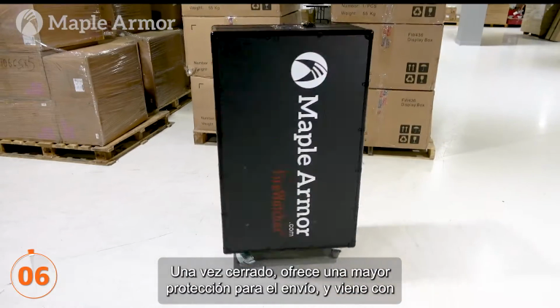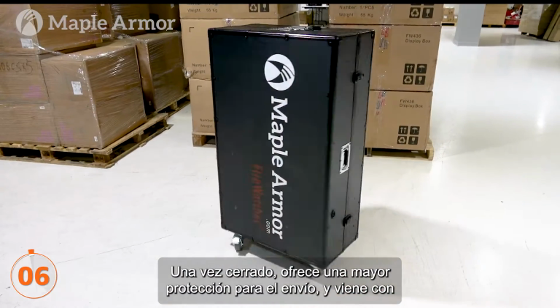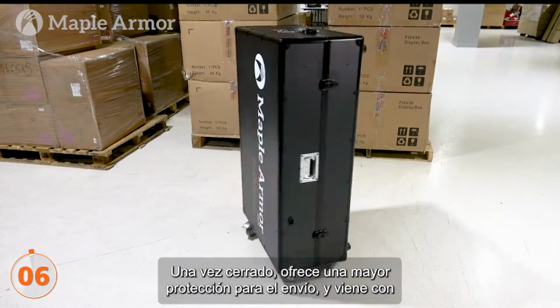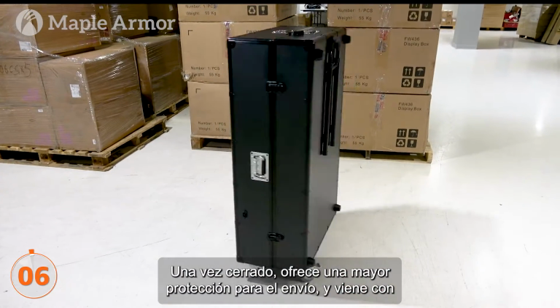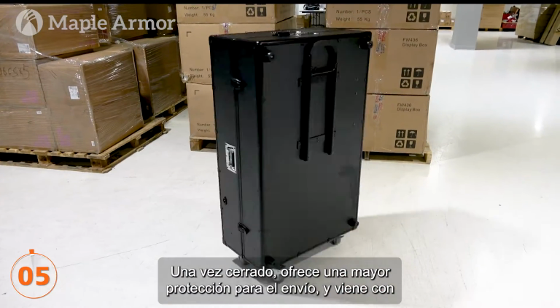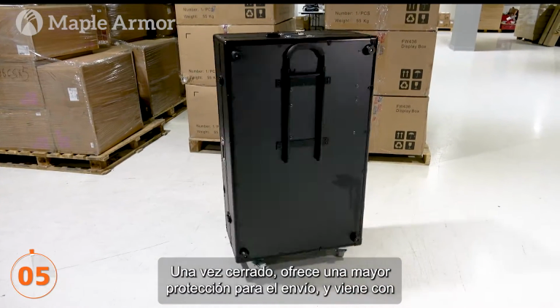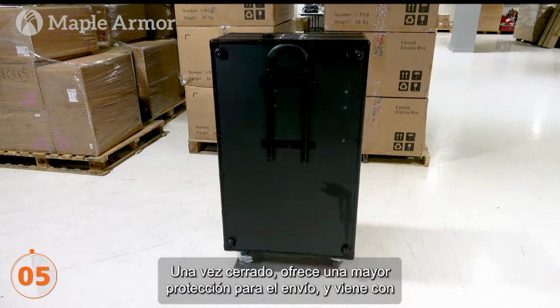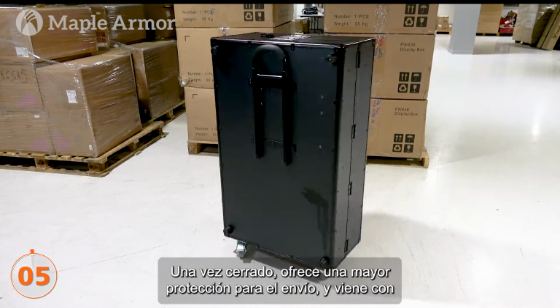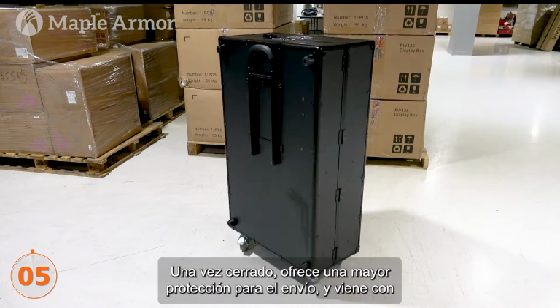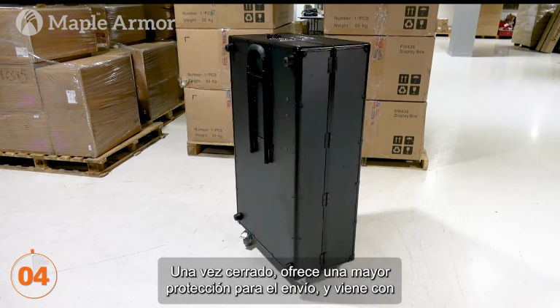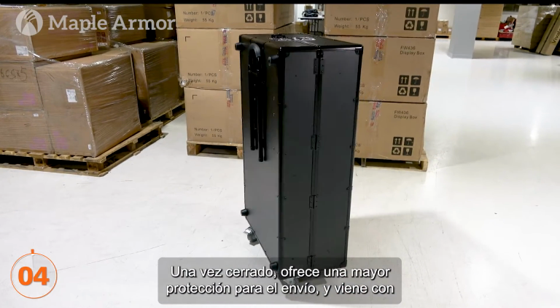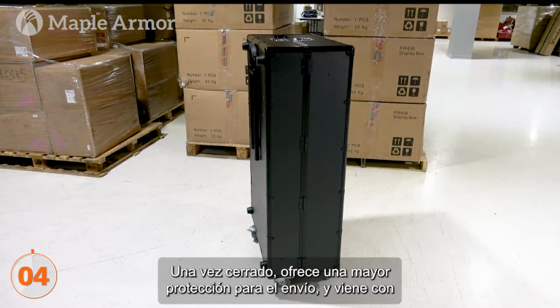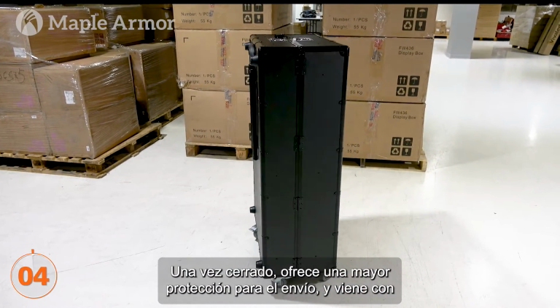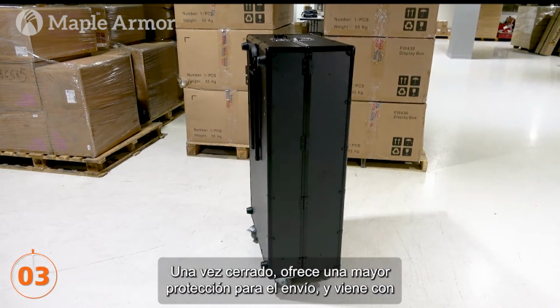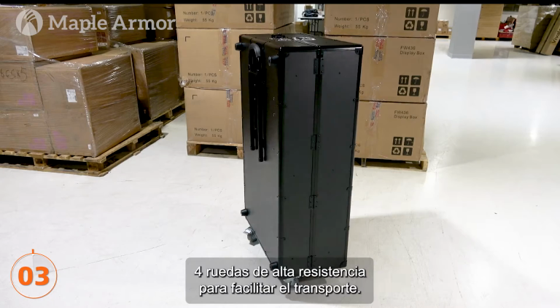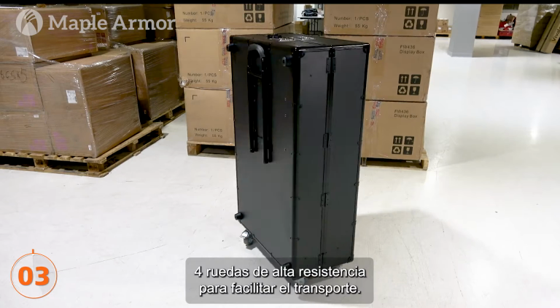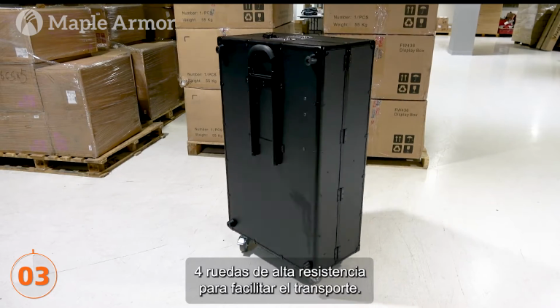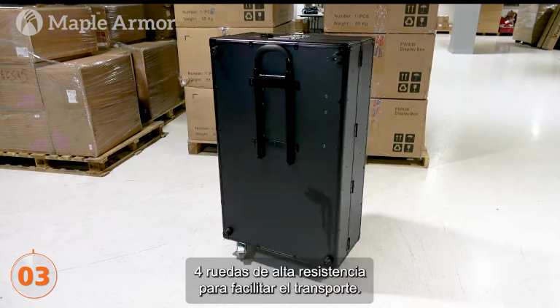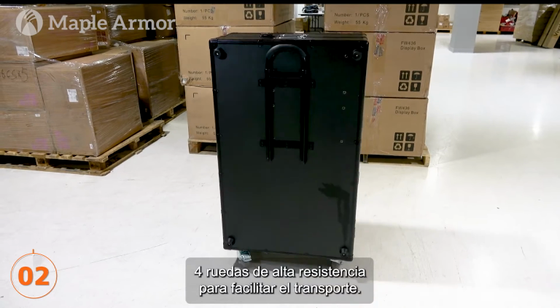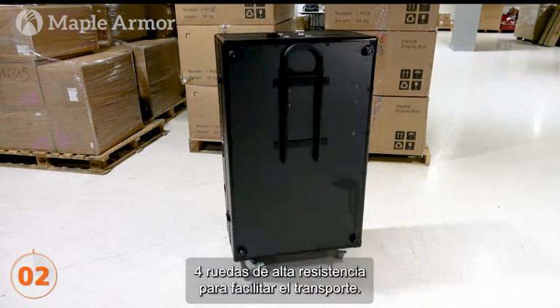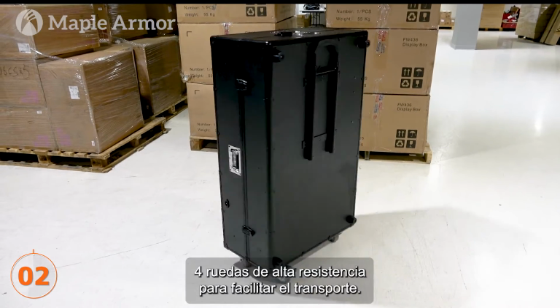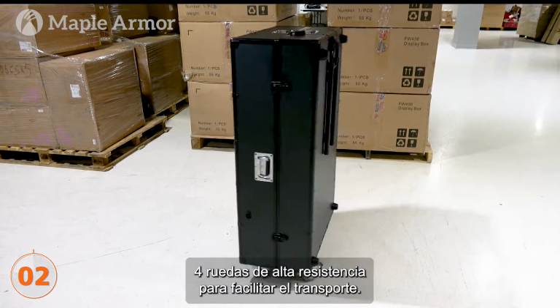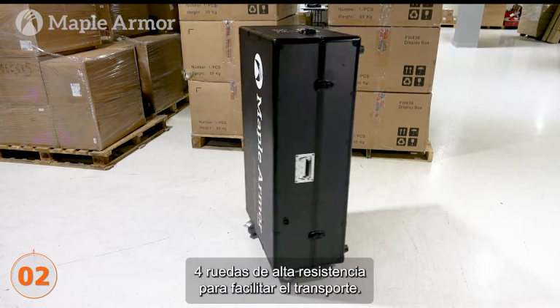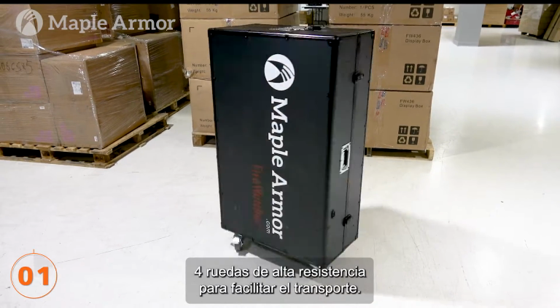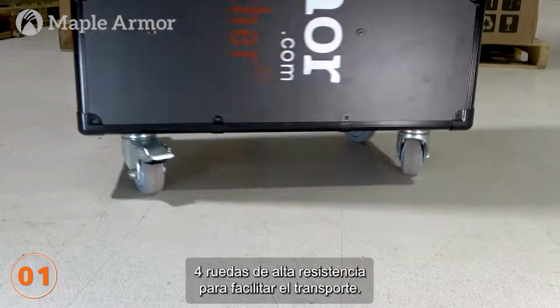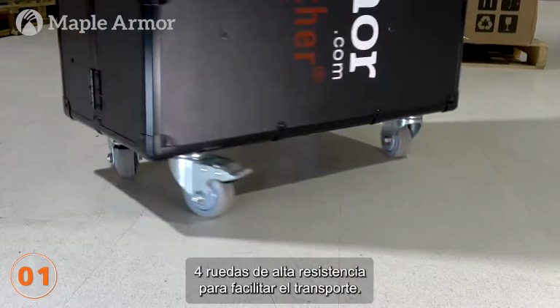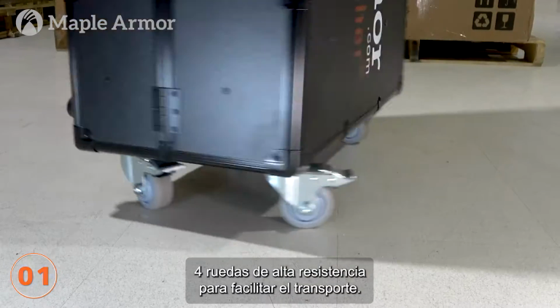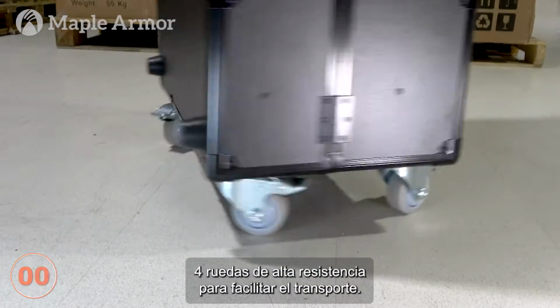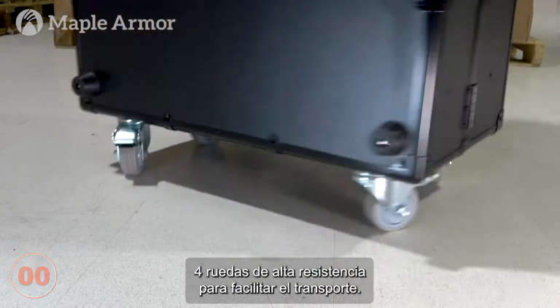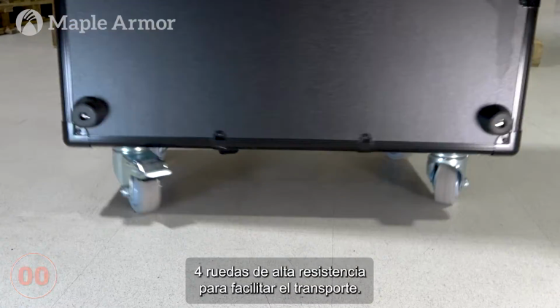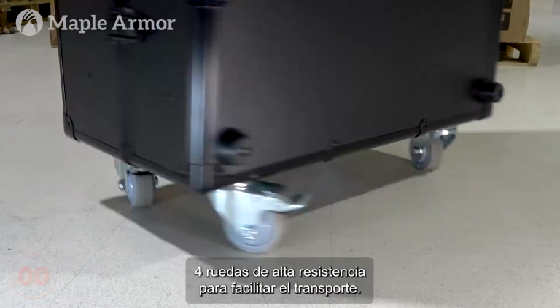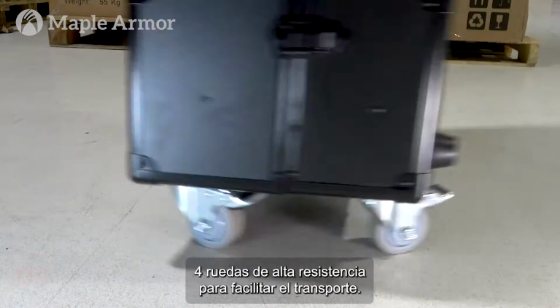Once closed, it offers increased protection for shipping, and it comes with four heavy duty caster wheels to make transportation nice and easy.